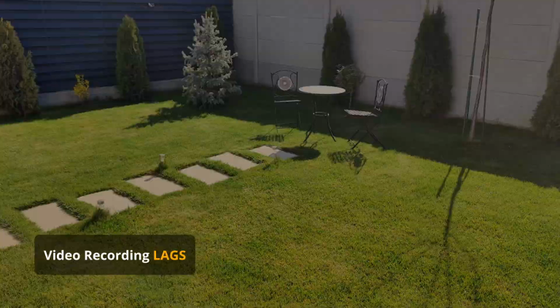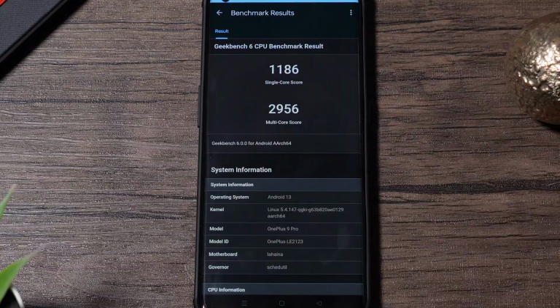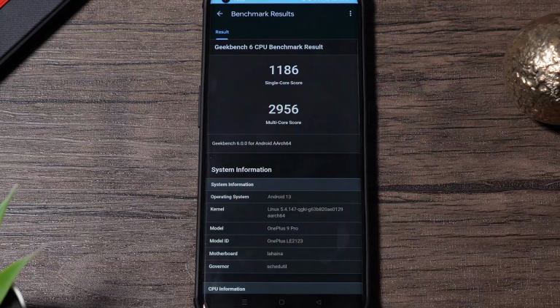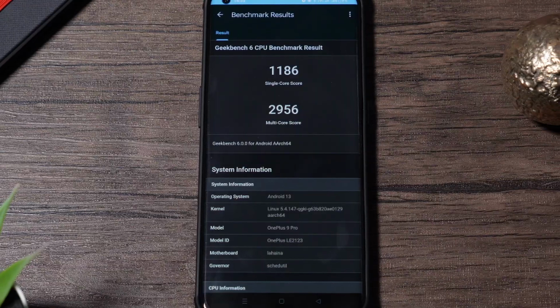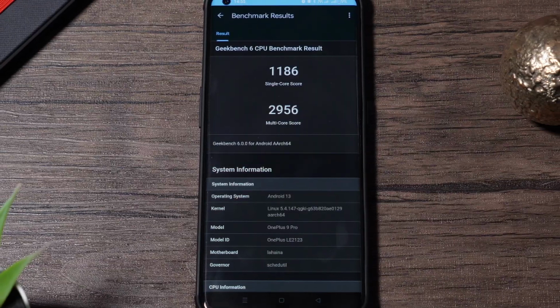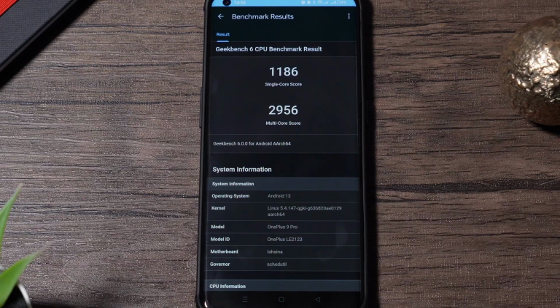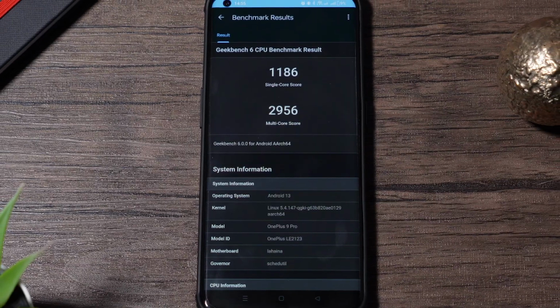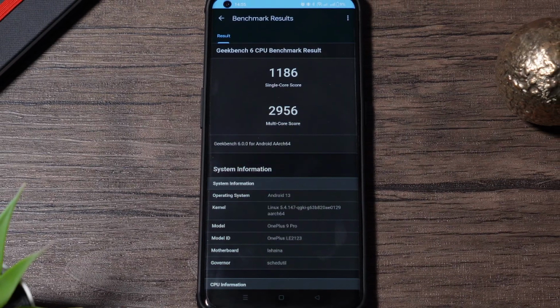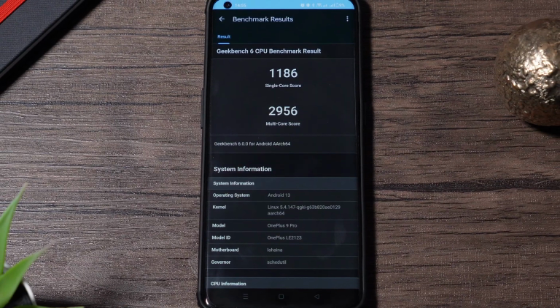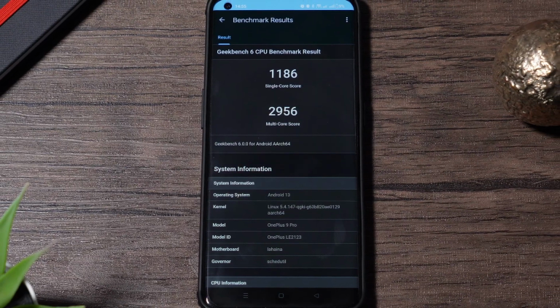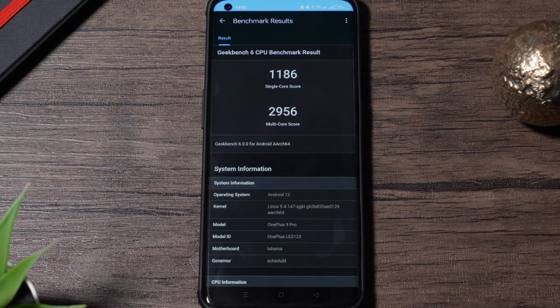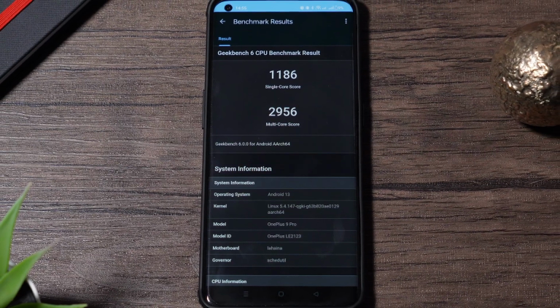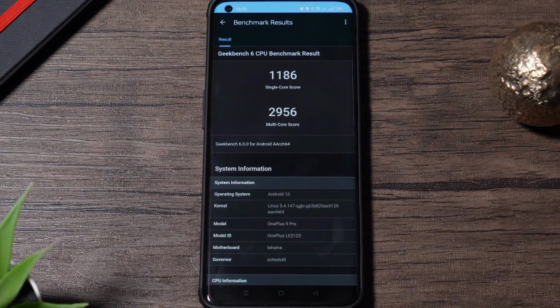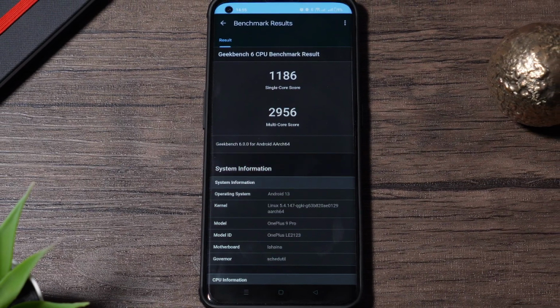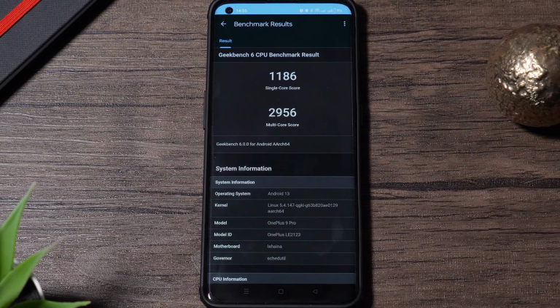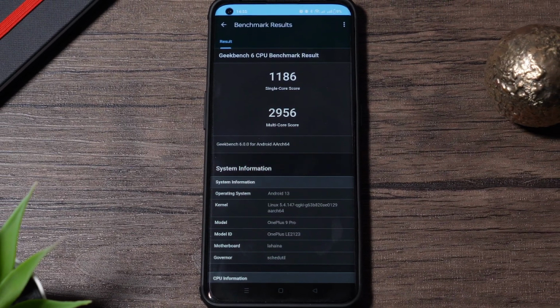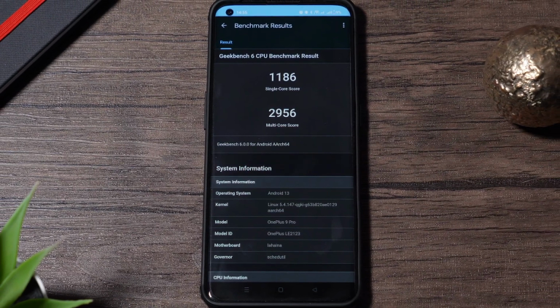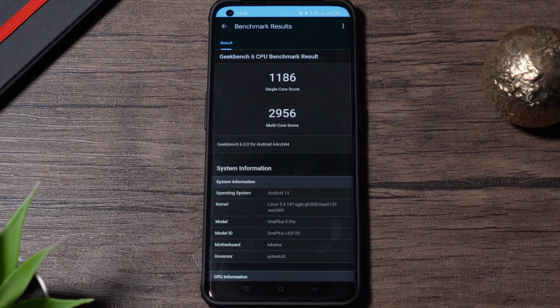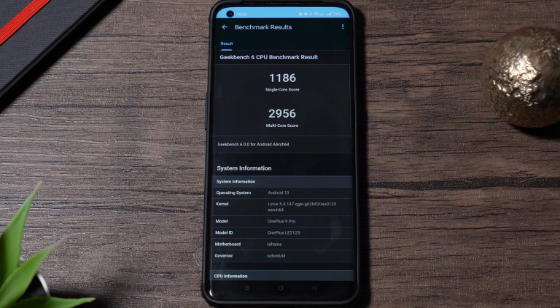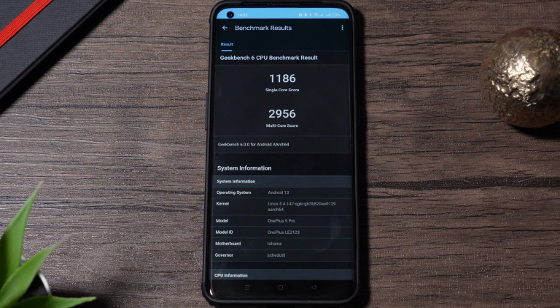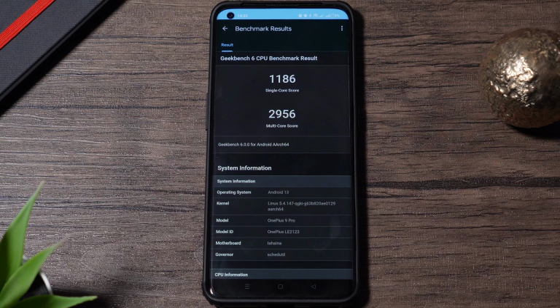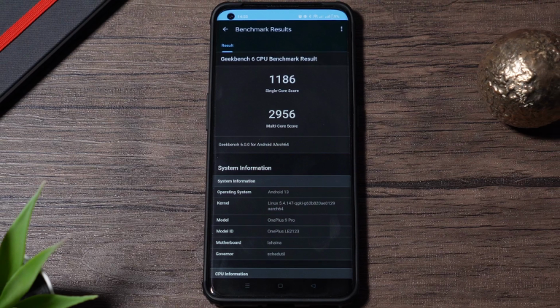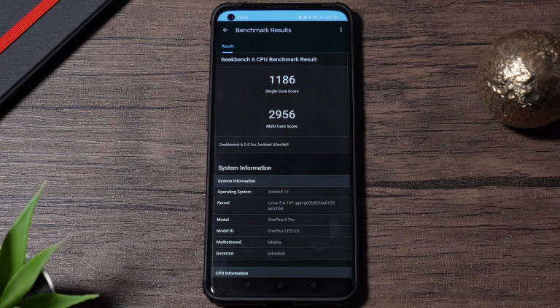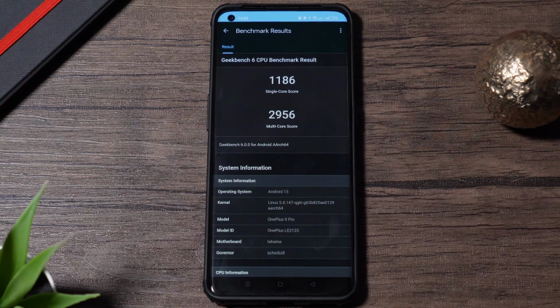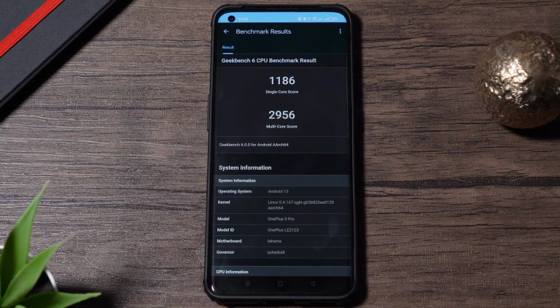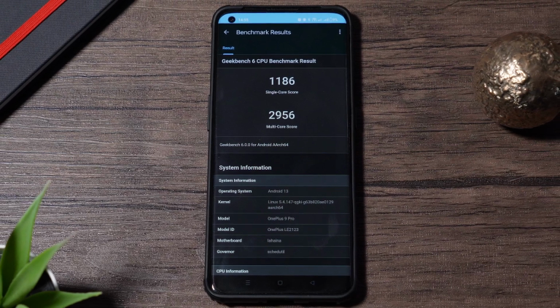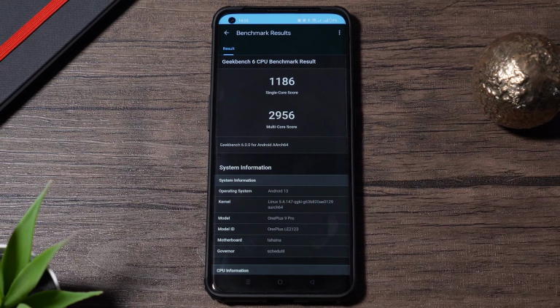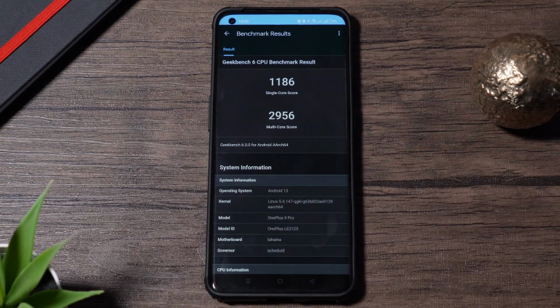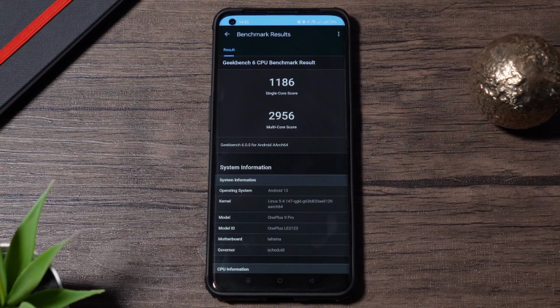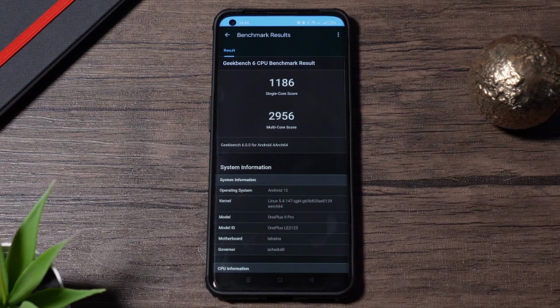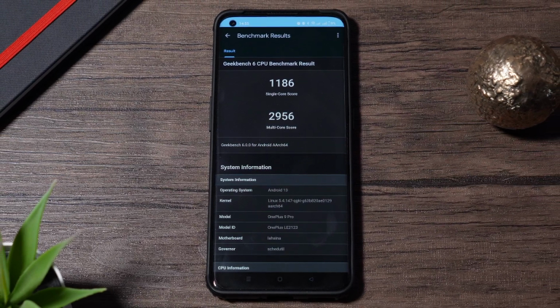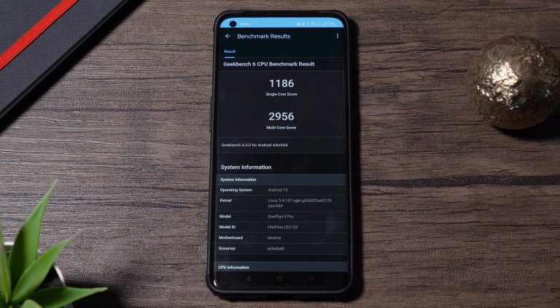I have also tested the Geekbench score and I can say that it's better both in single and multi-core compared to the F74 version.